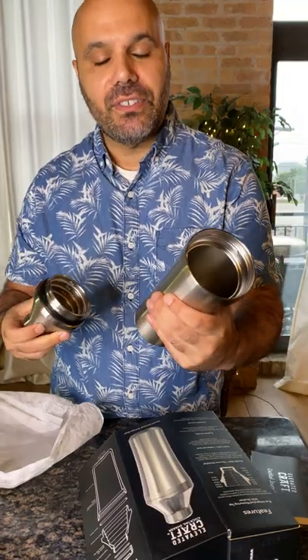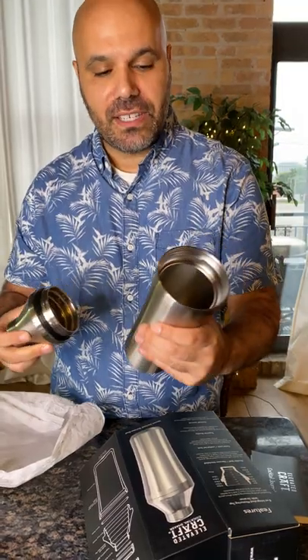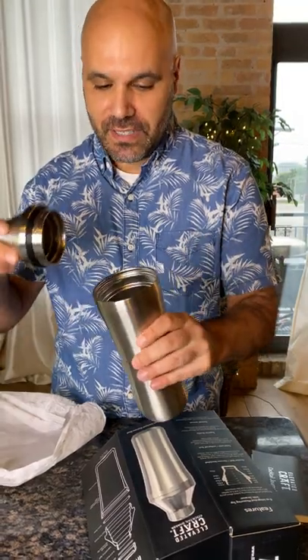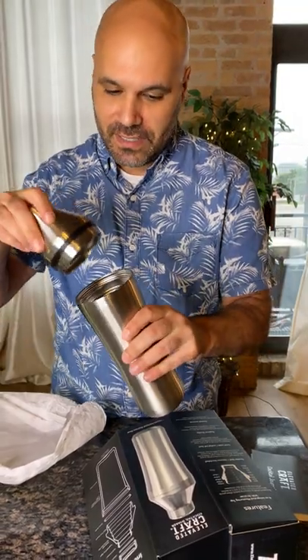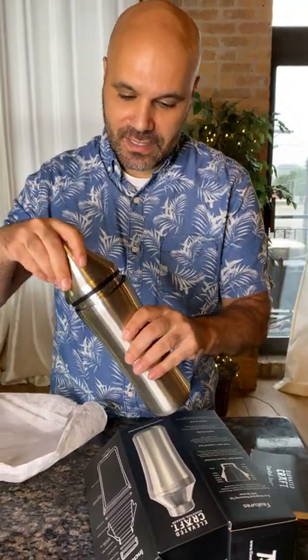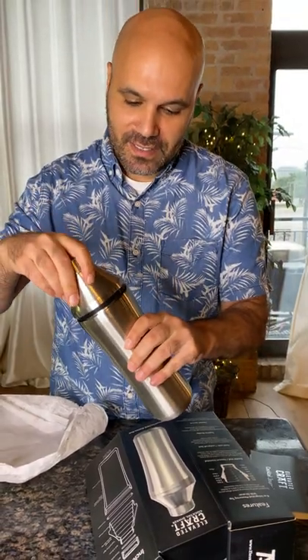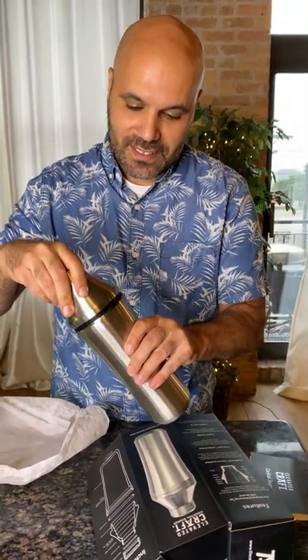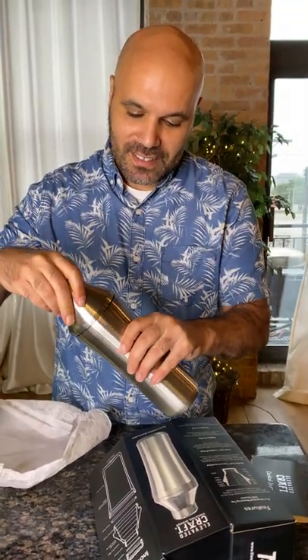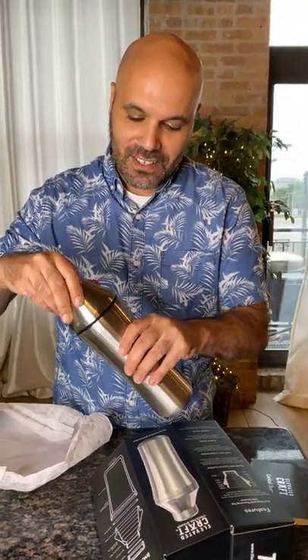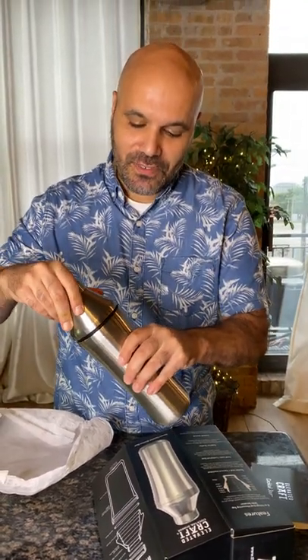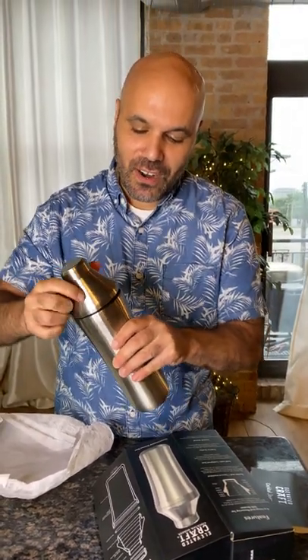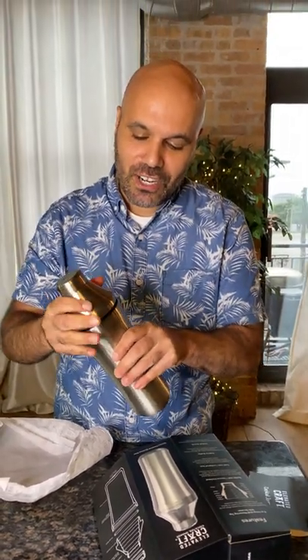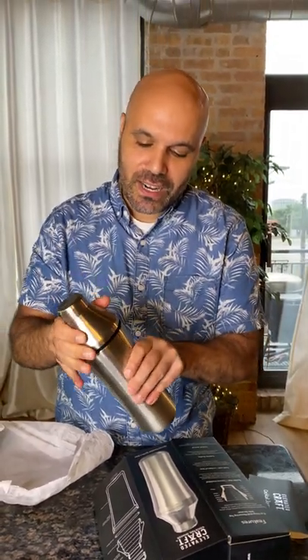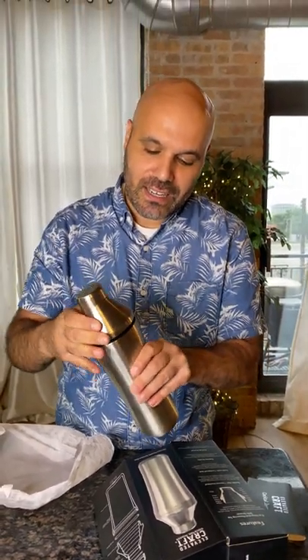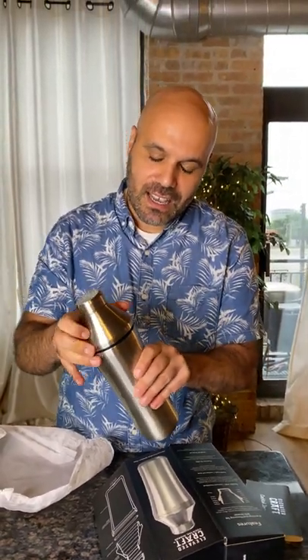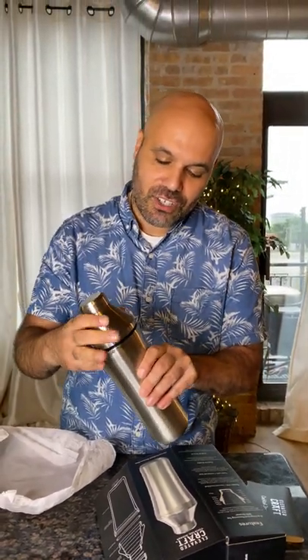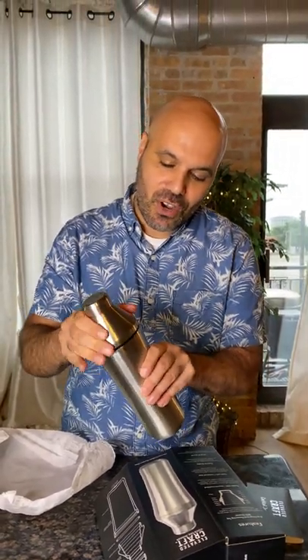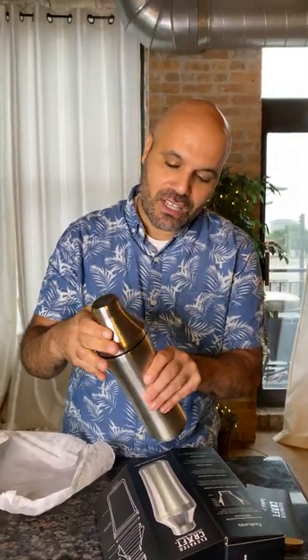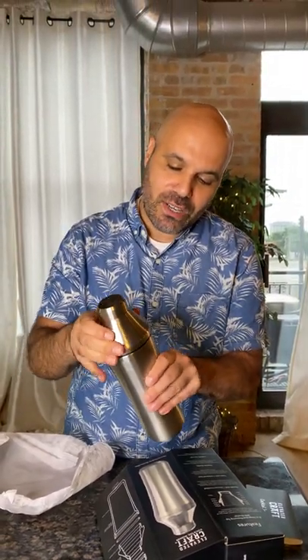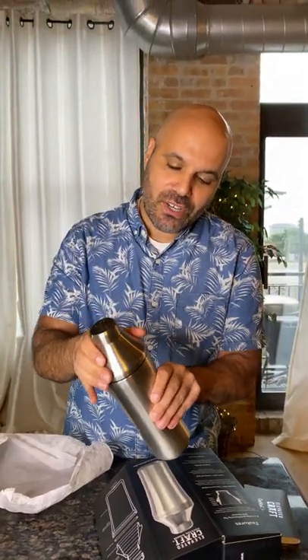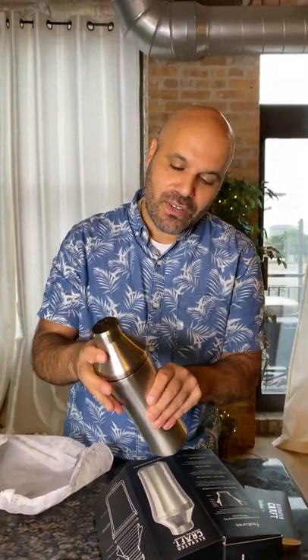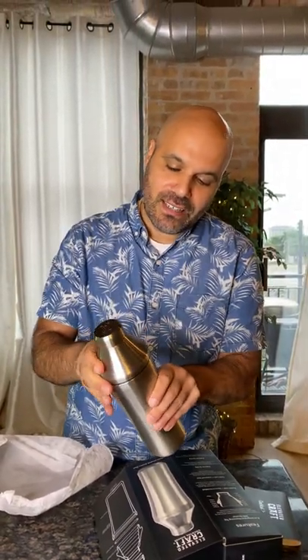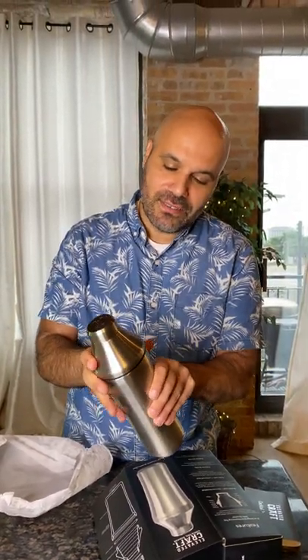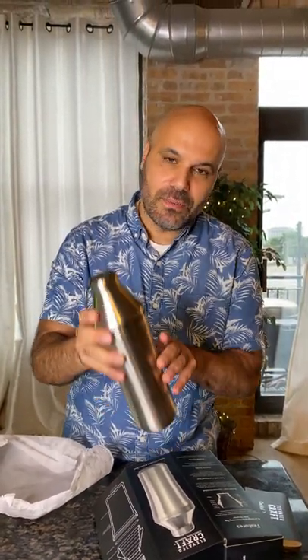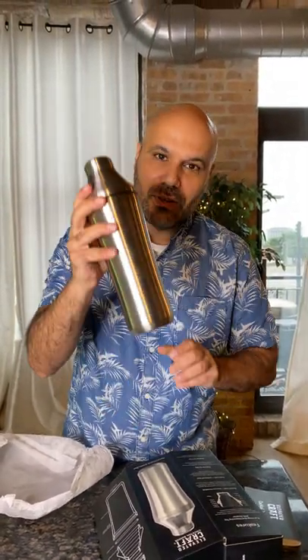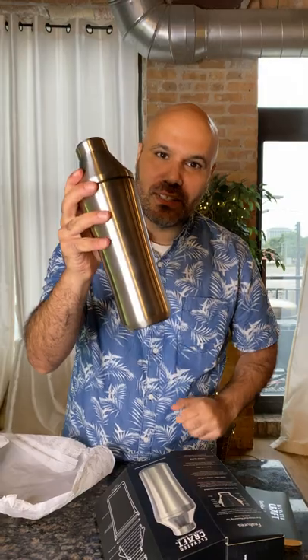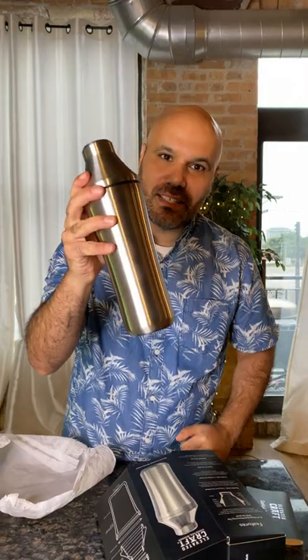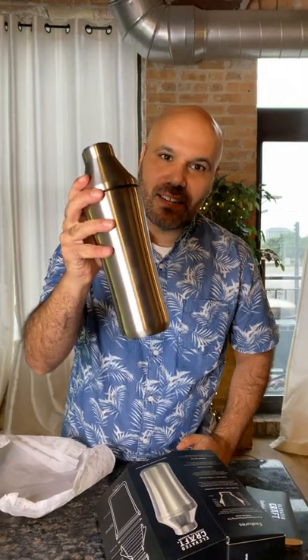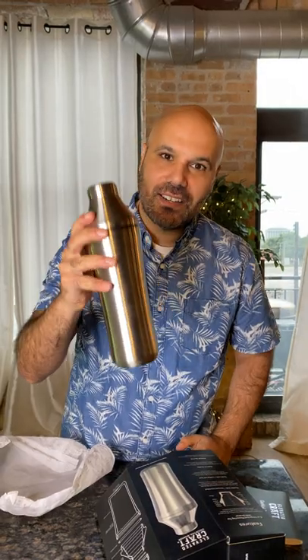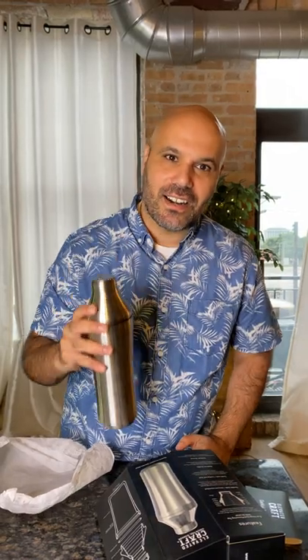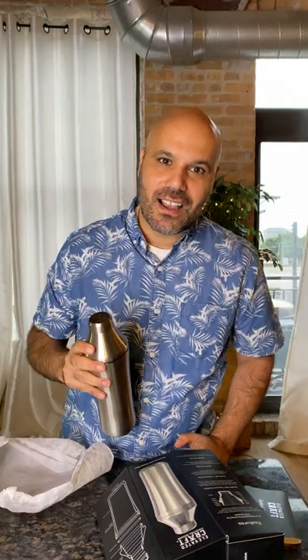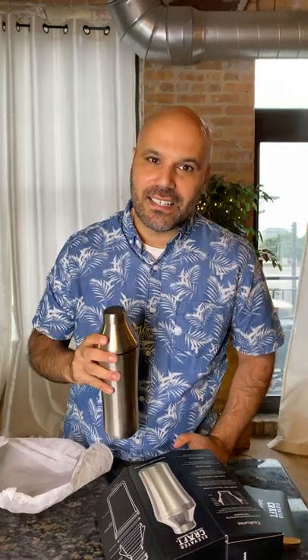Look for our drink shows that we do — we'll be using this in our cocktails.